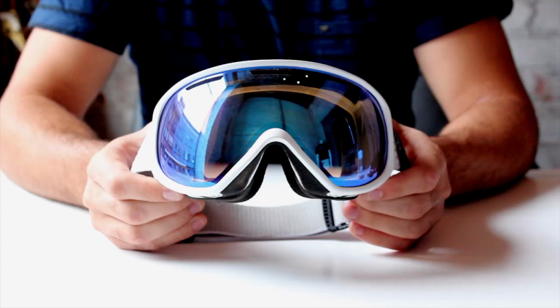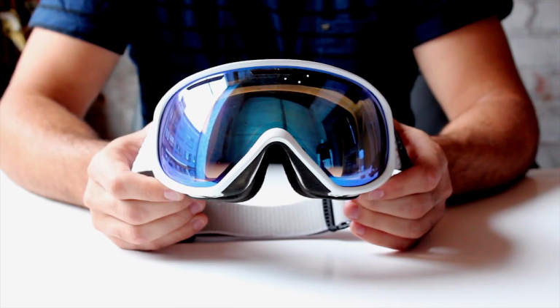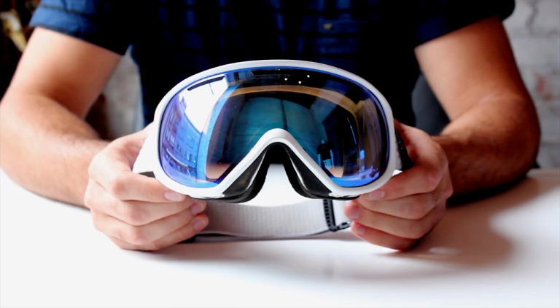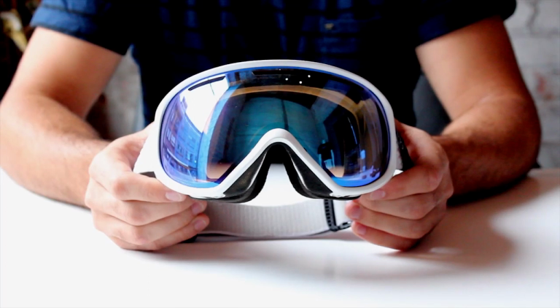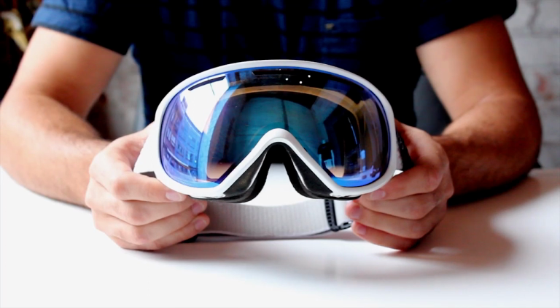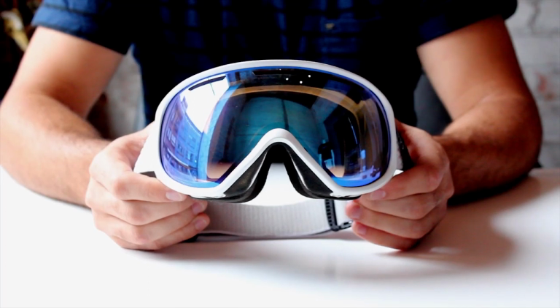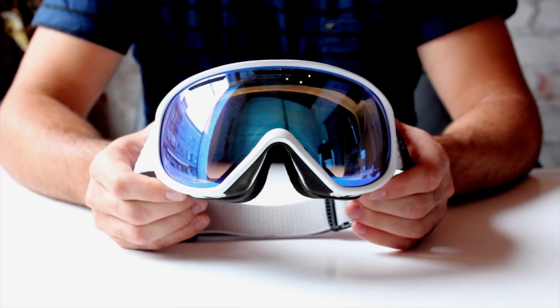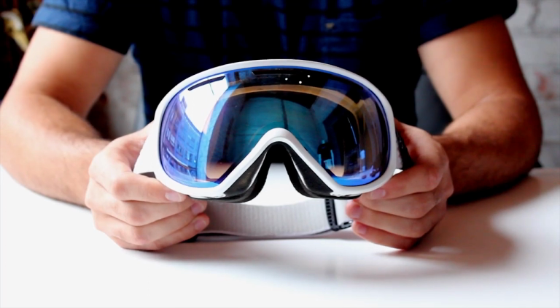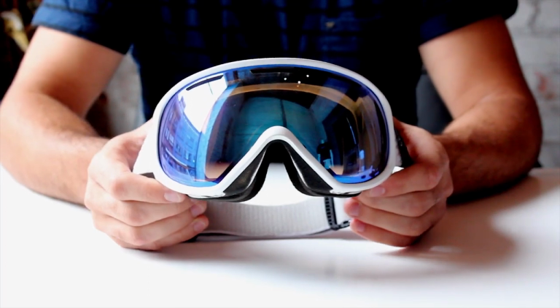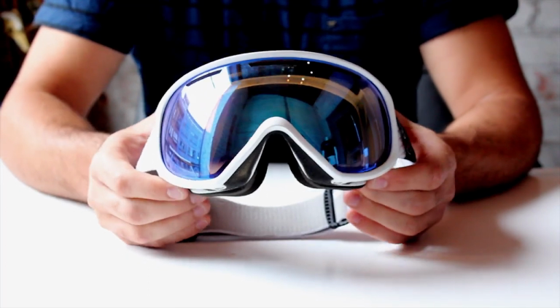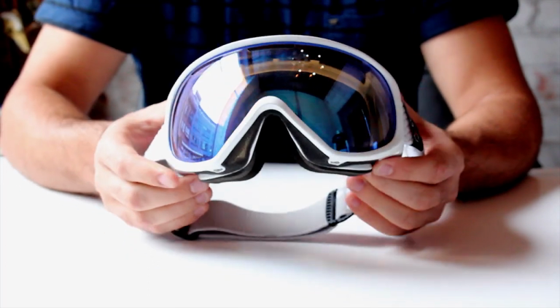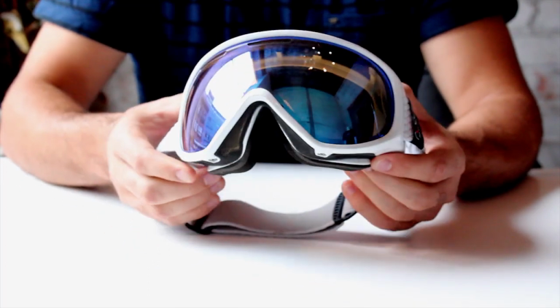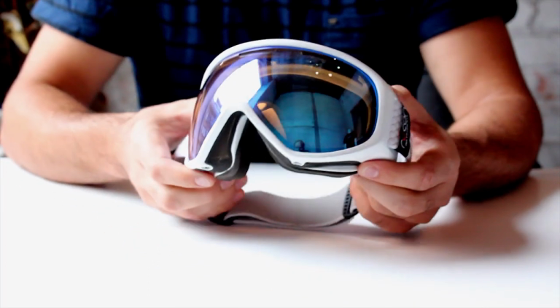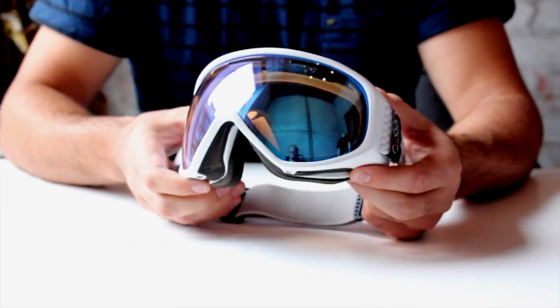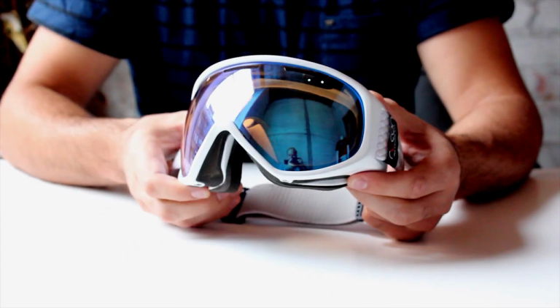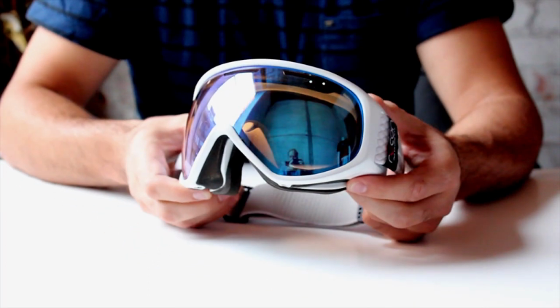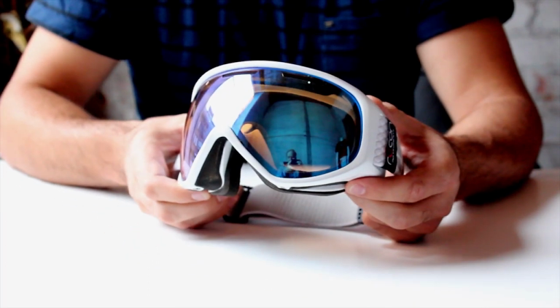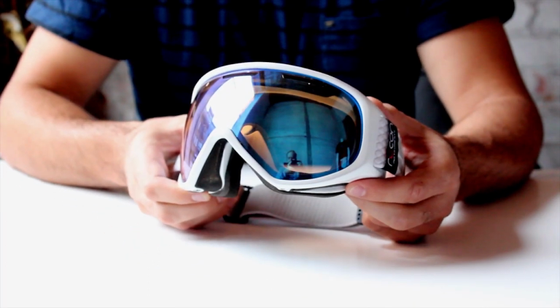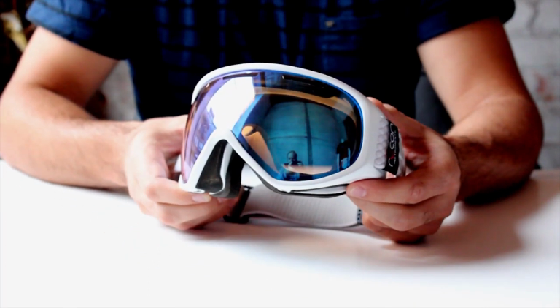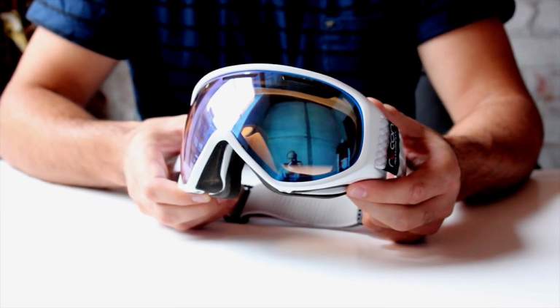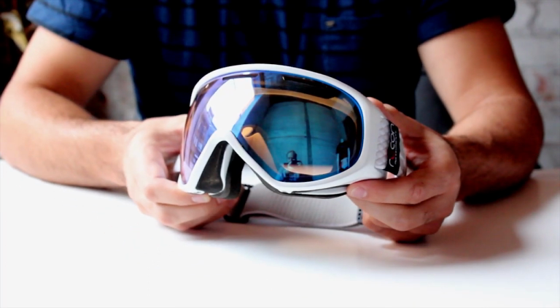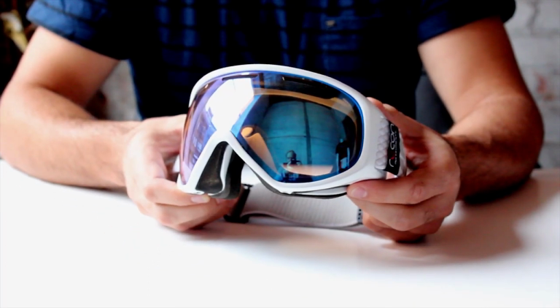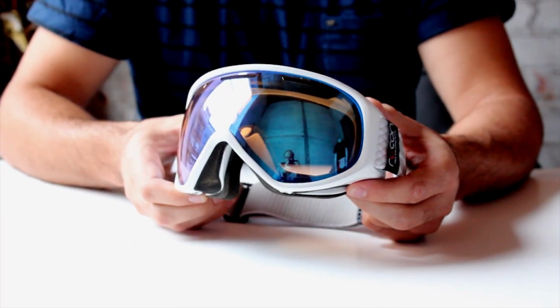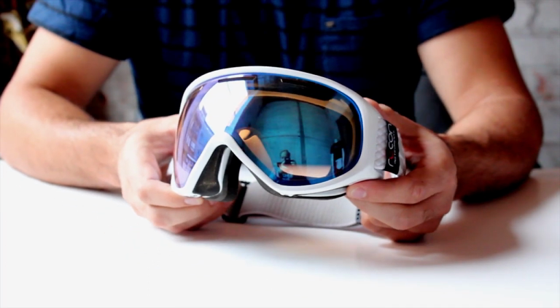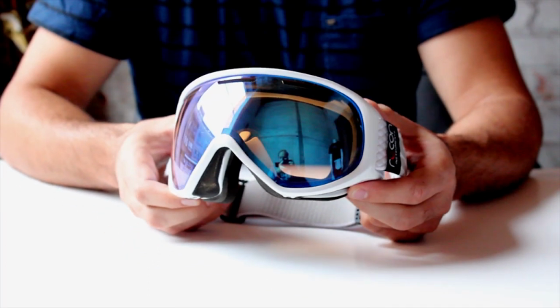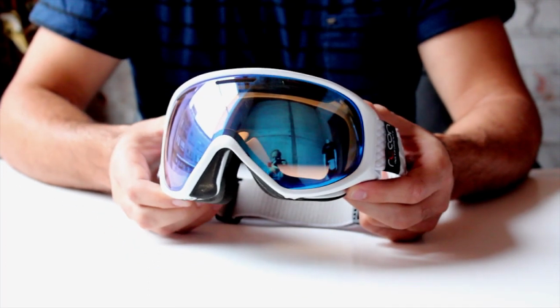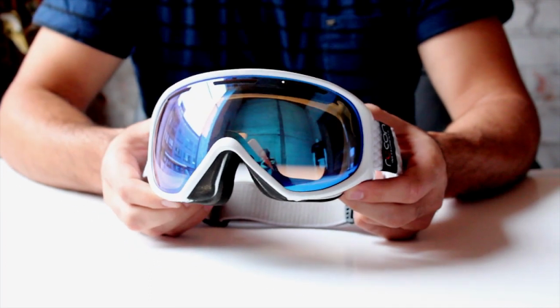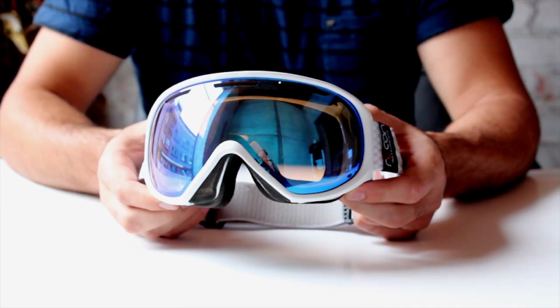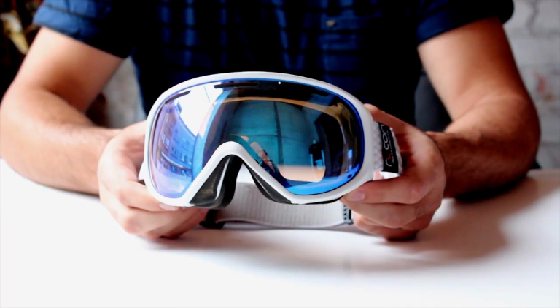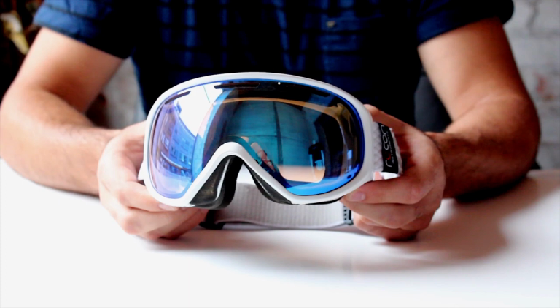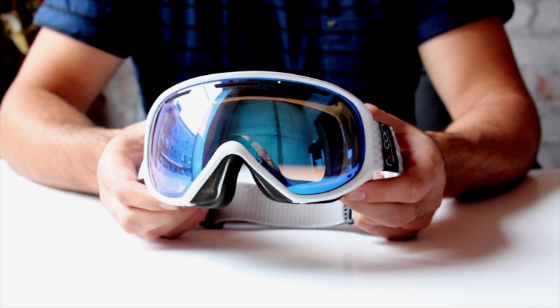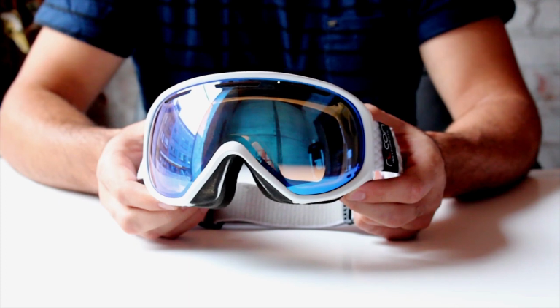In this video we're going to show you how to install your ModLive into a Scott Navar 2 Recon Ready Goggle.